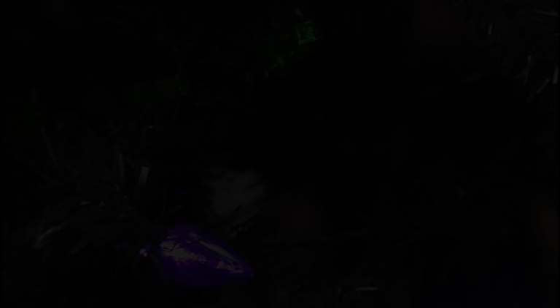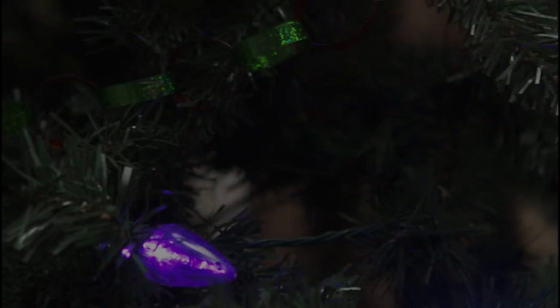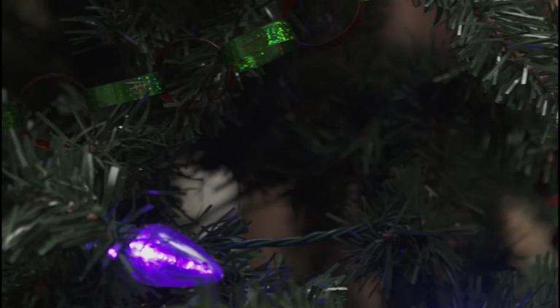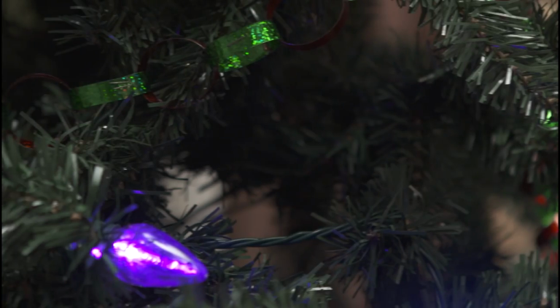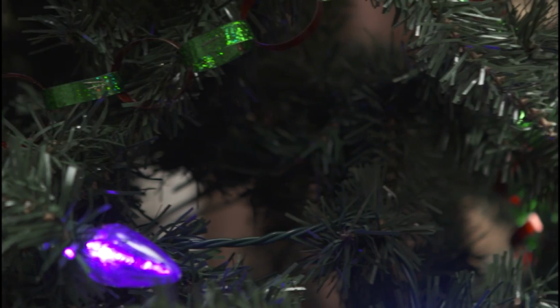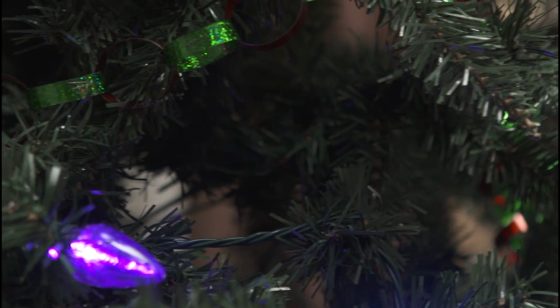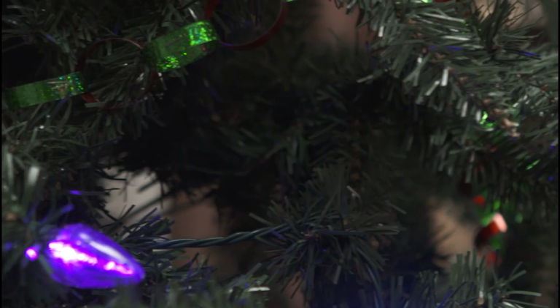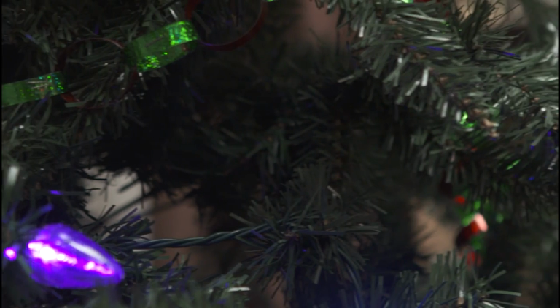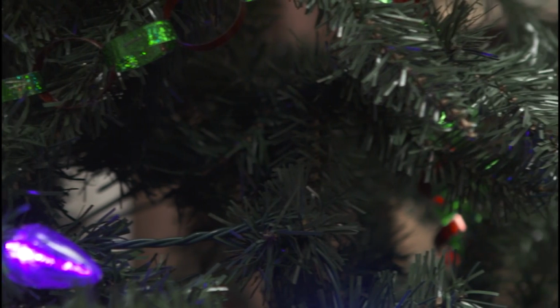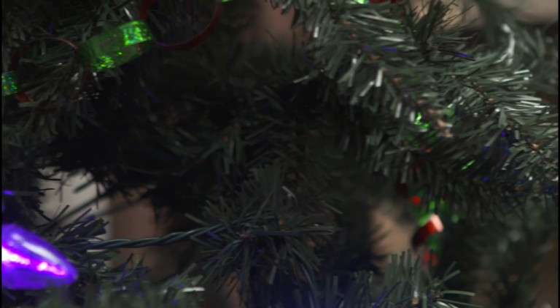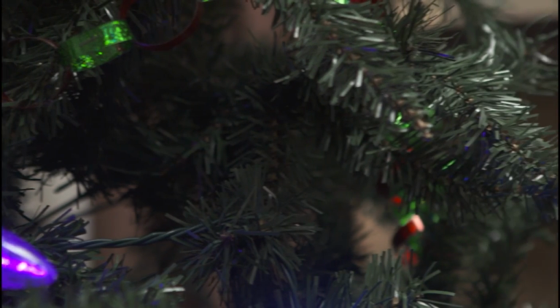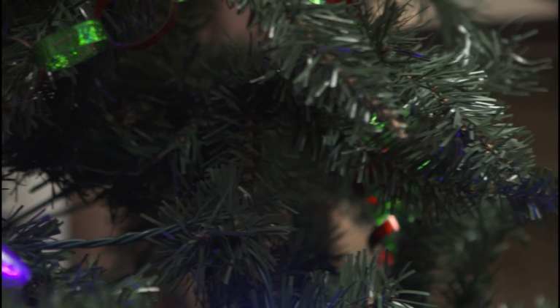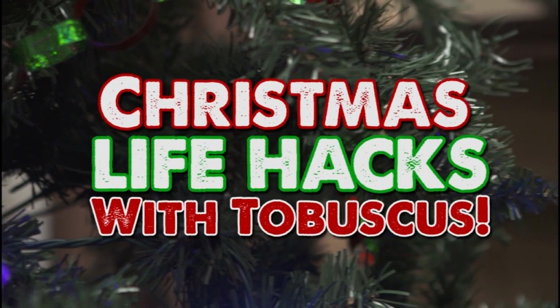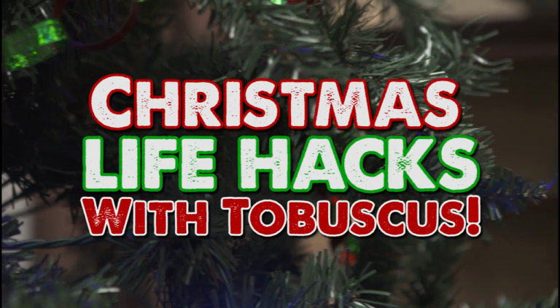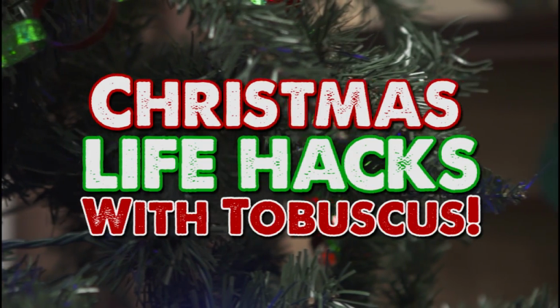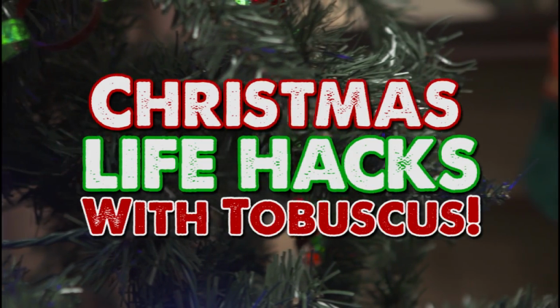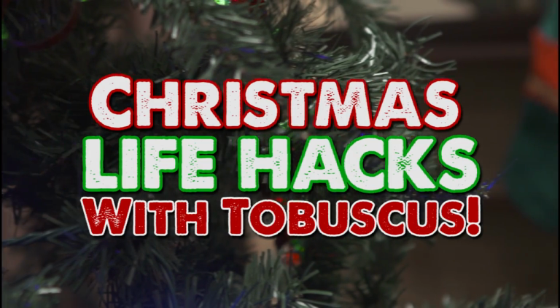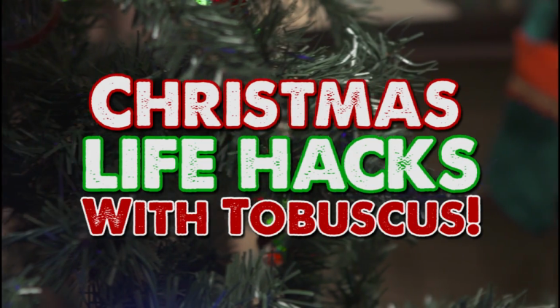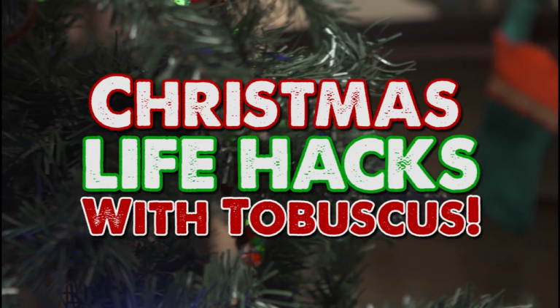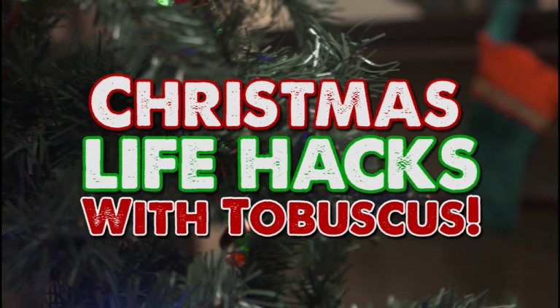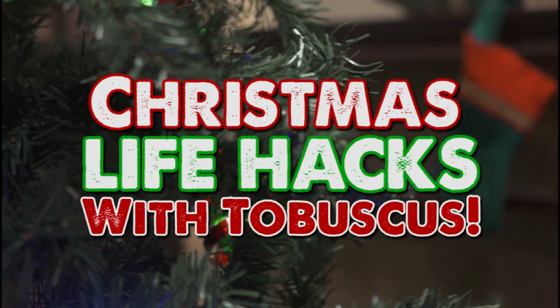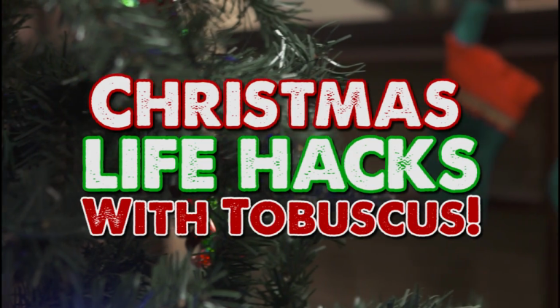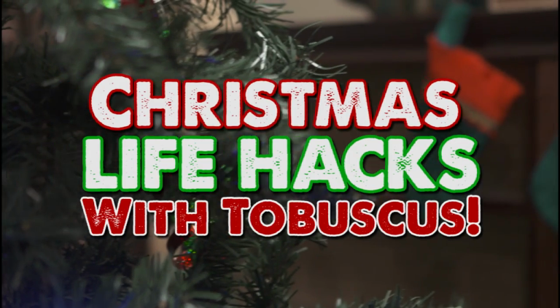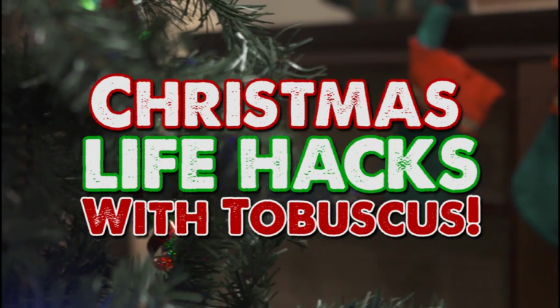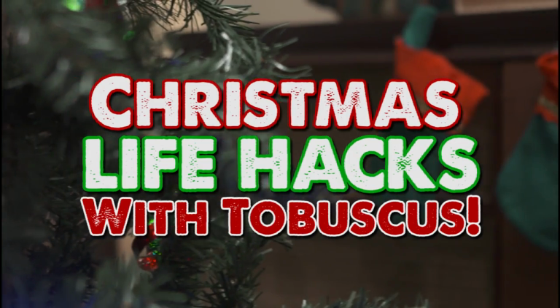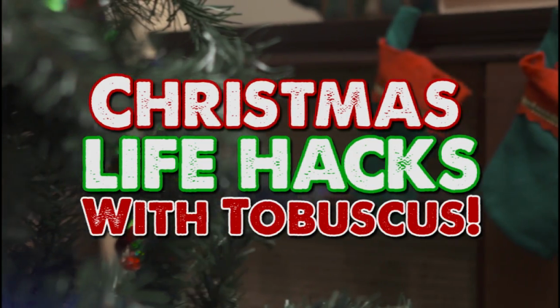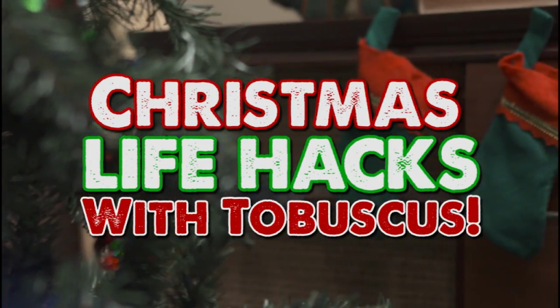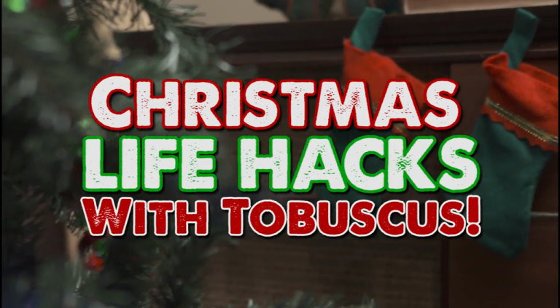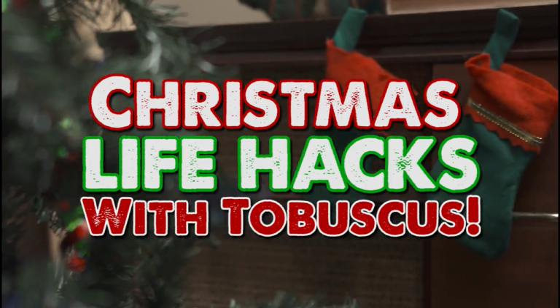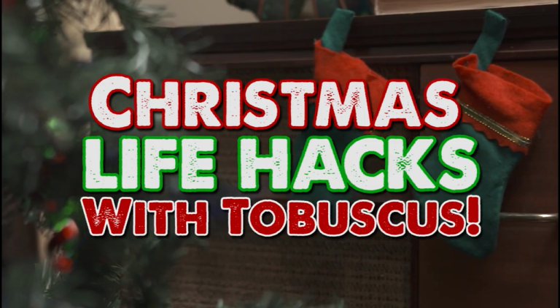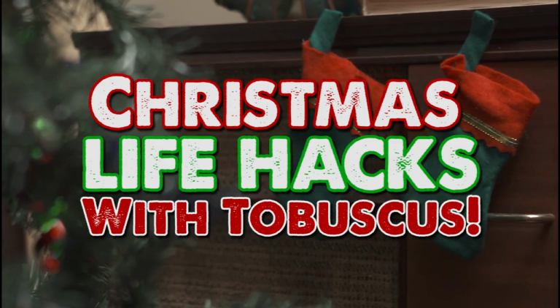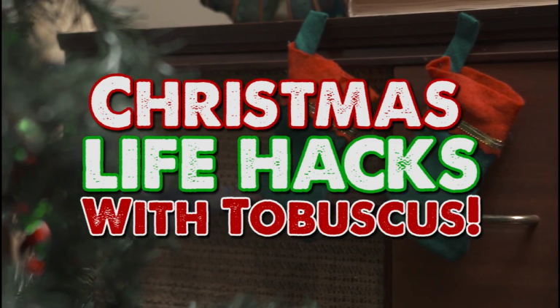Hosting a Christmas gathering this year? Save time and energy by introducing a few of these simple life hacks.